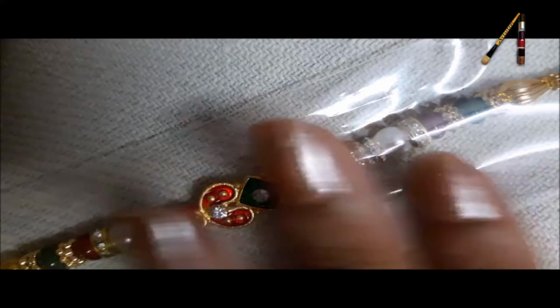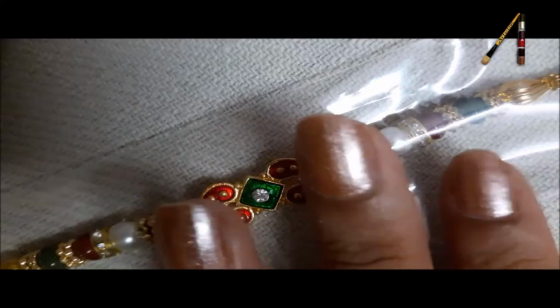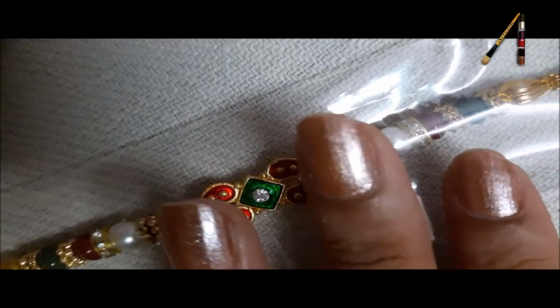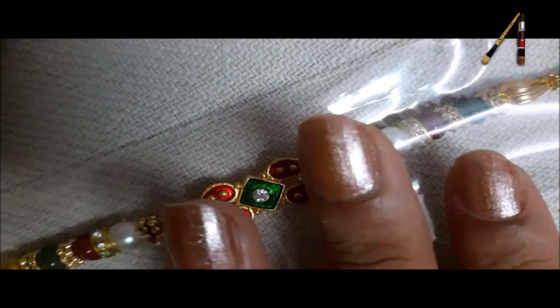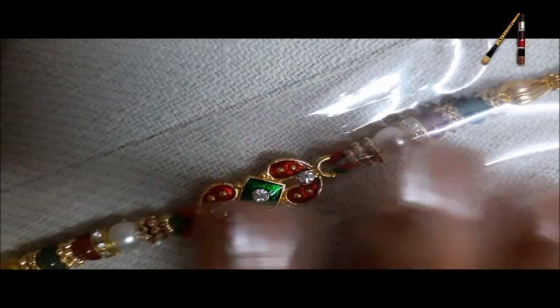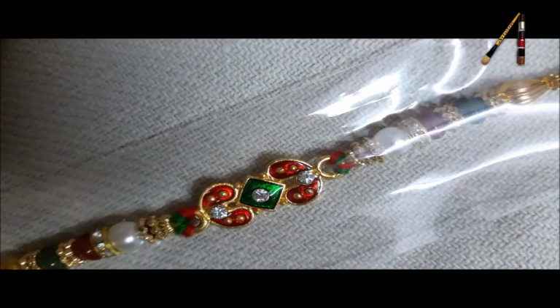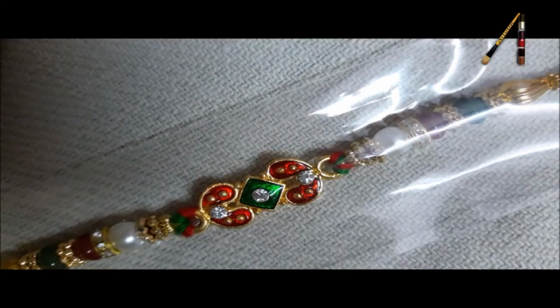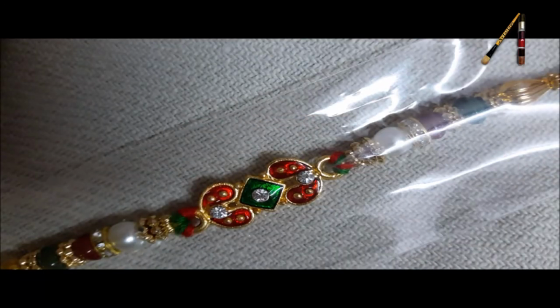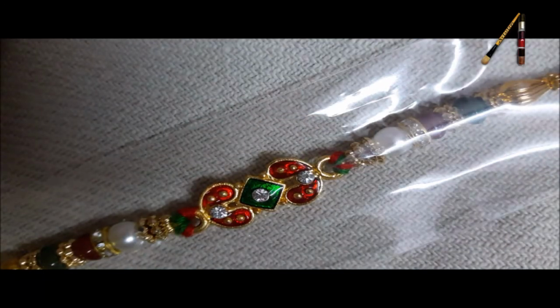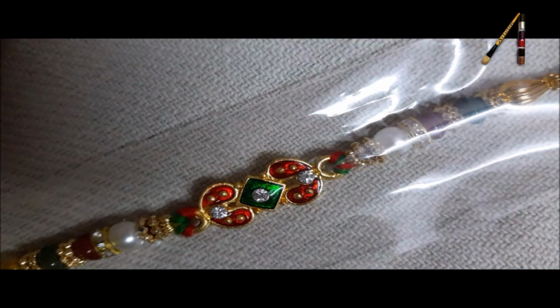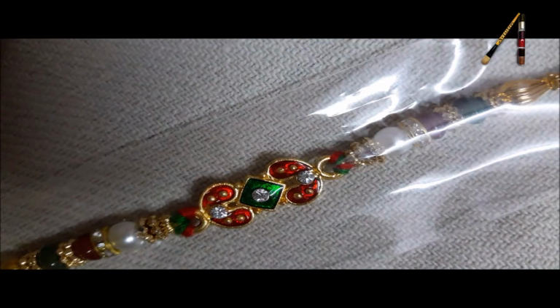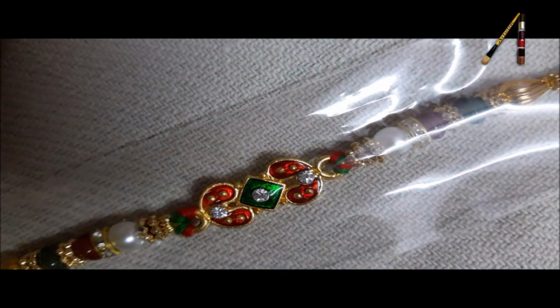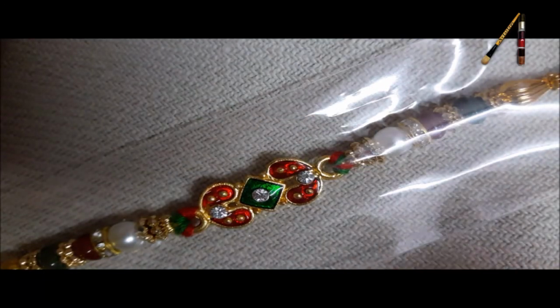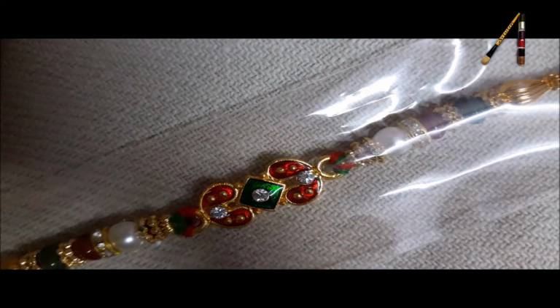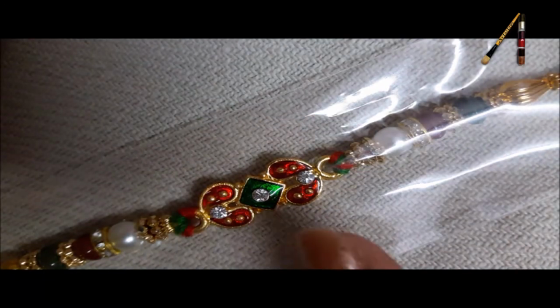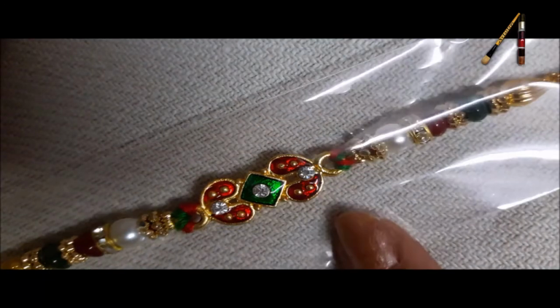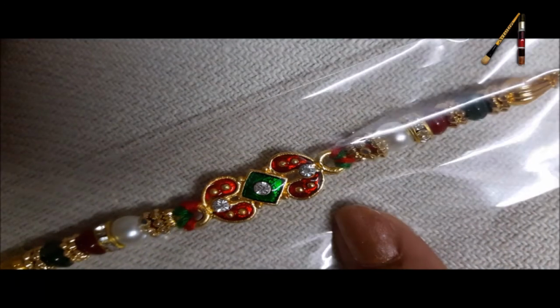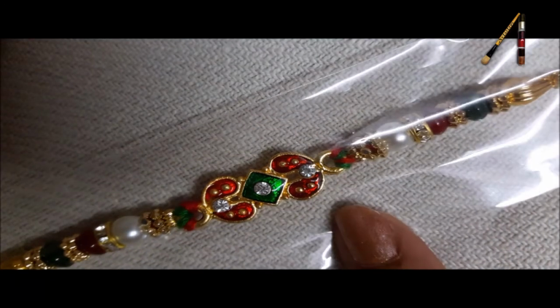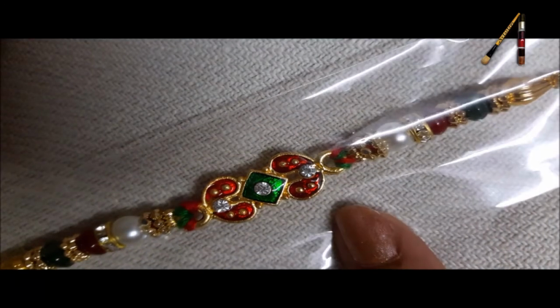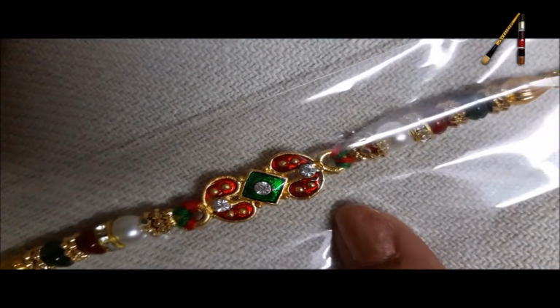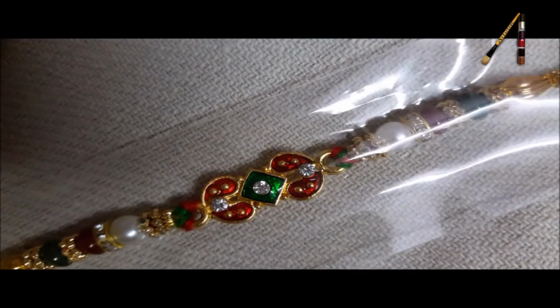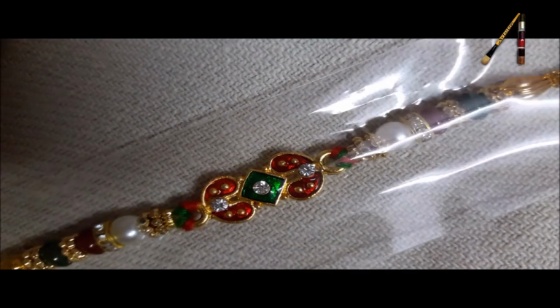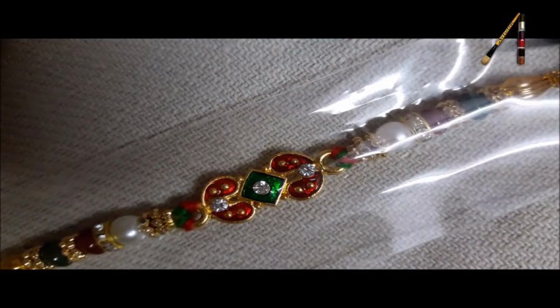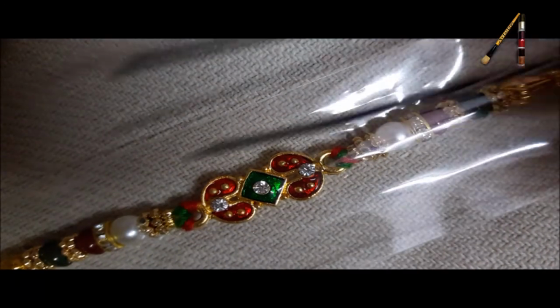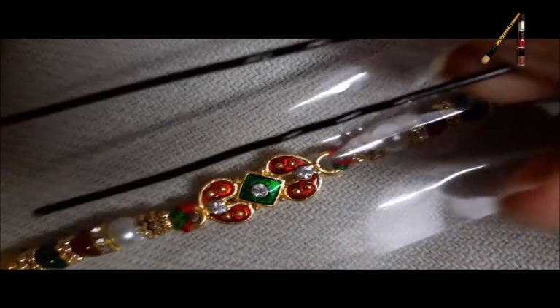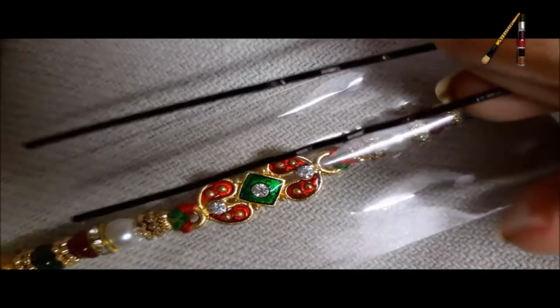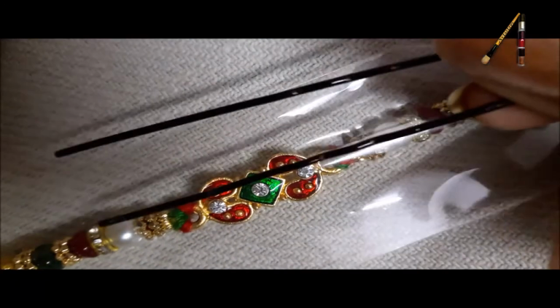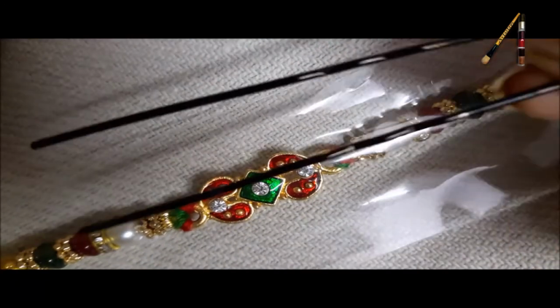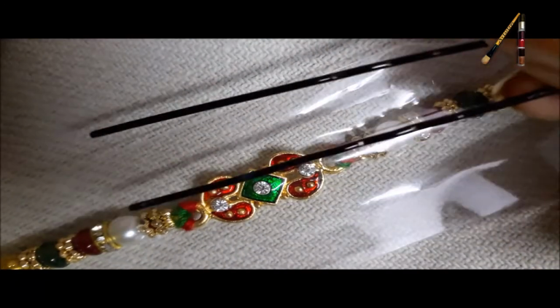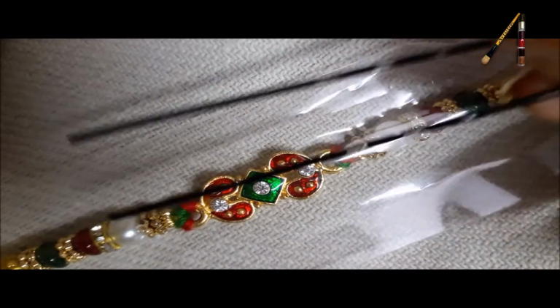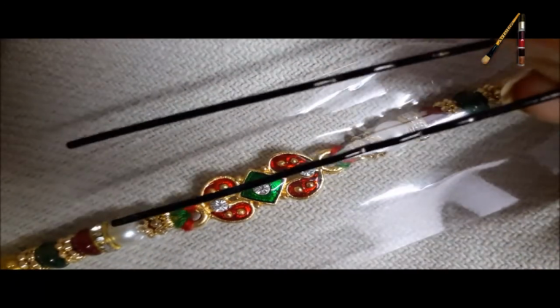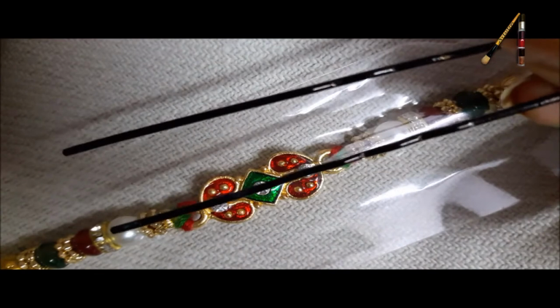Hey guys, today we are gonna do a Rakhi special nail art using a bob pin.